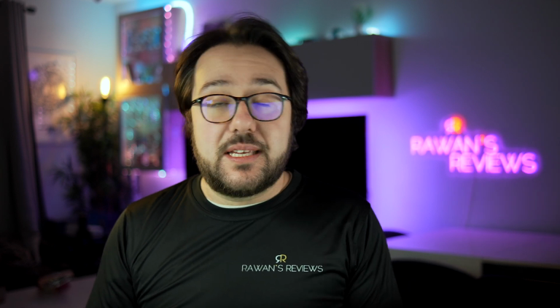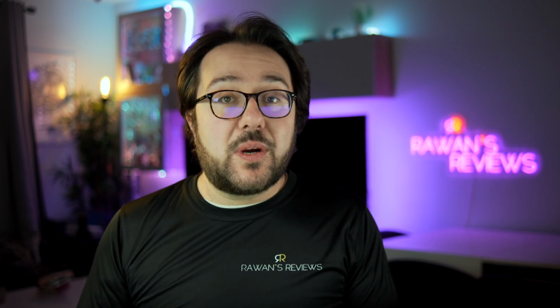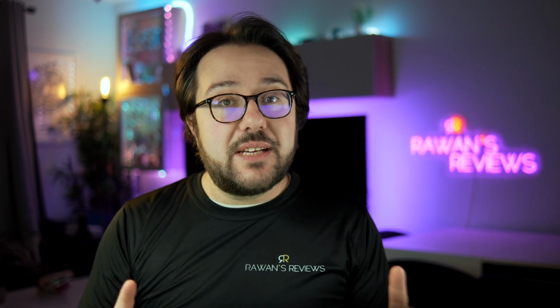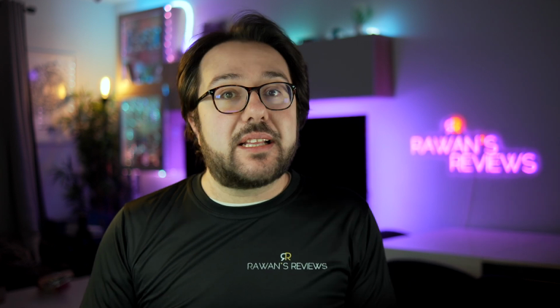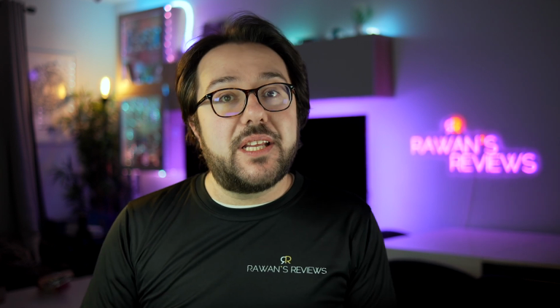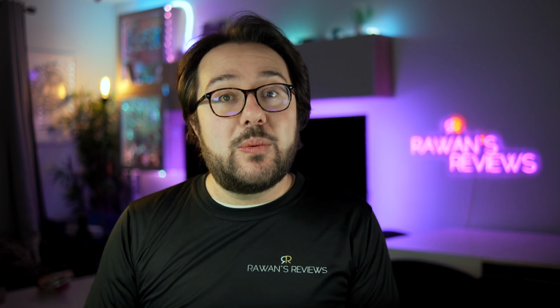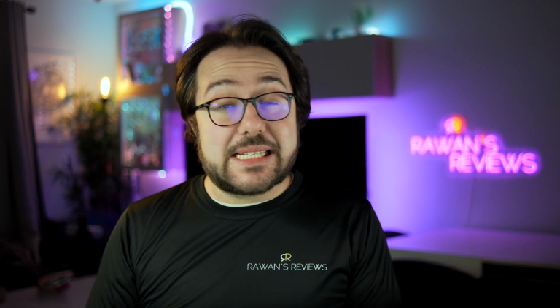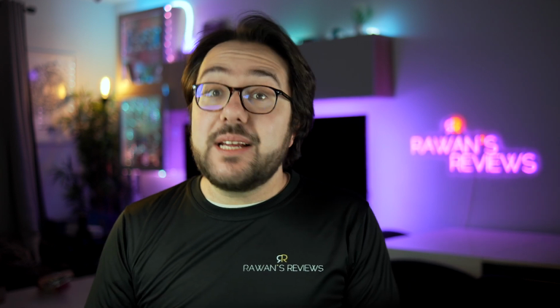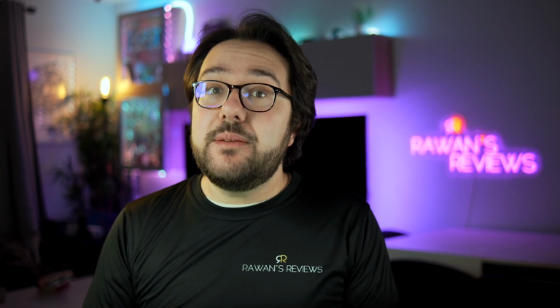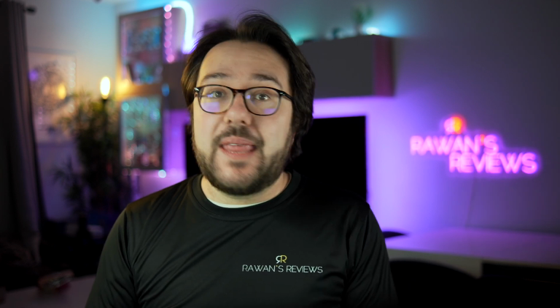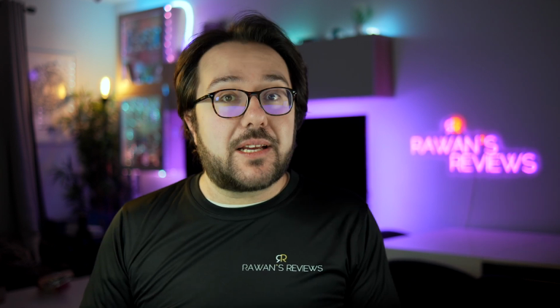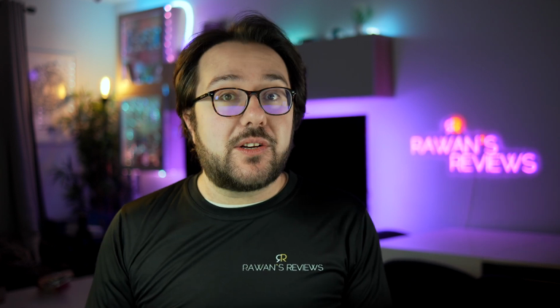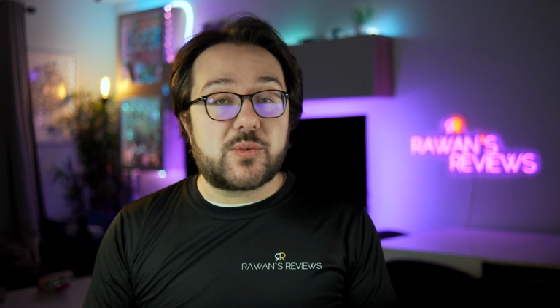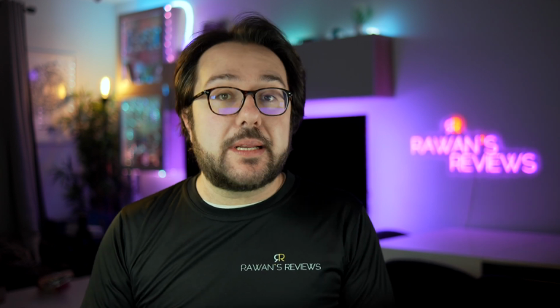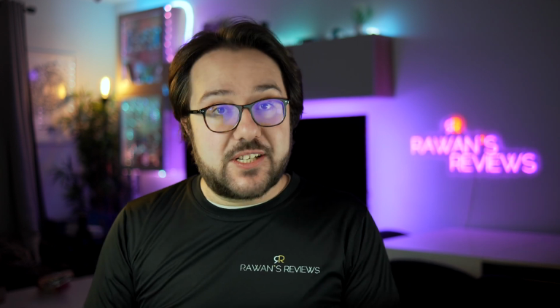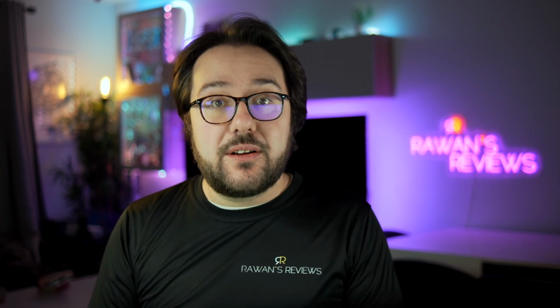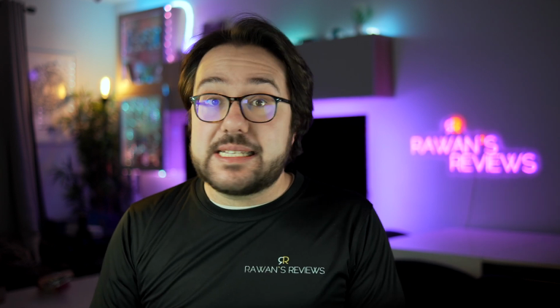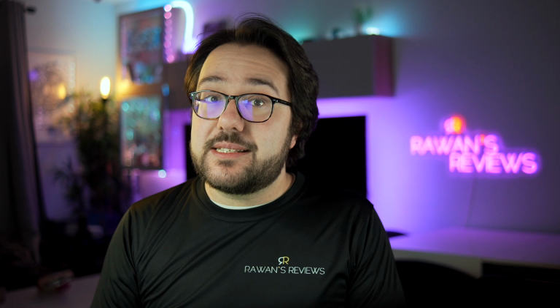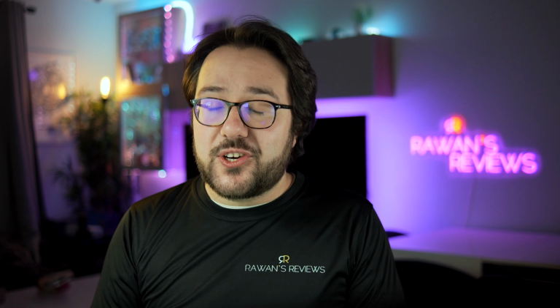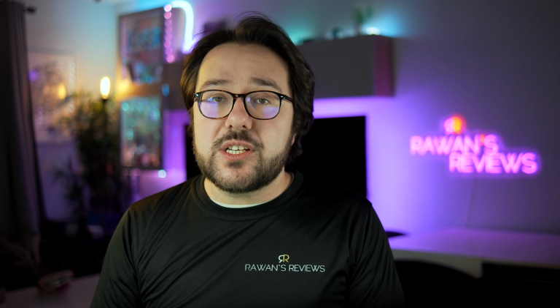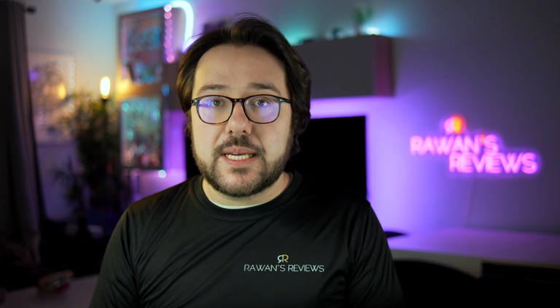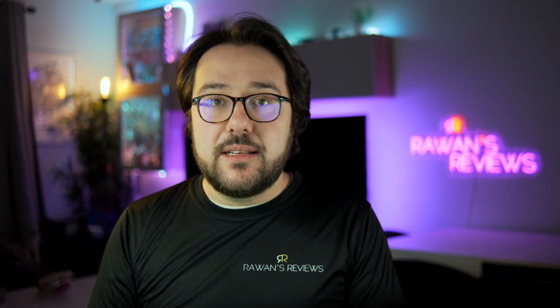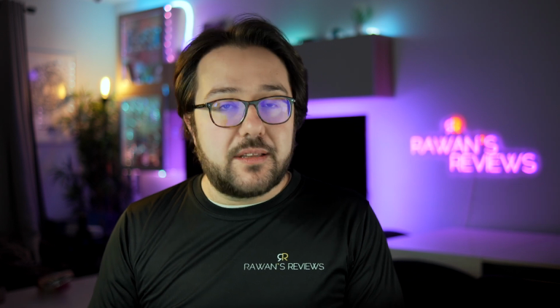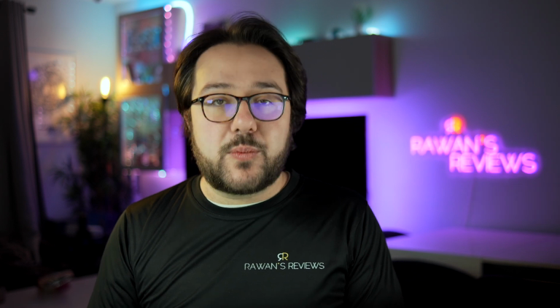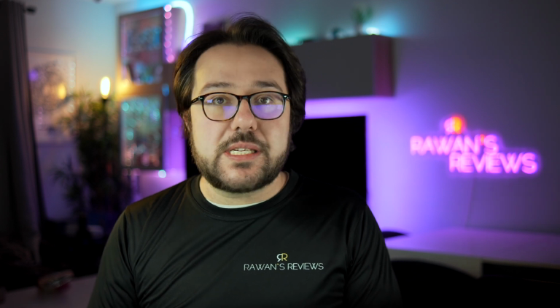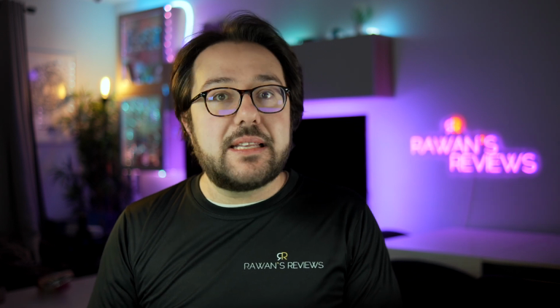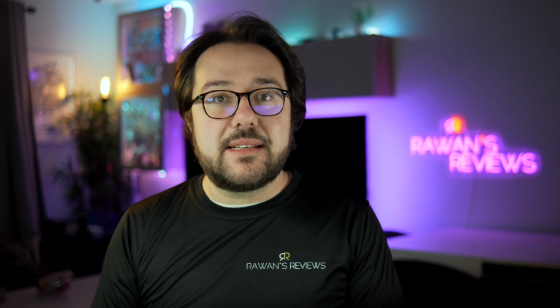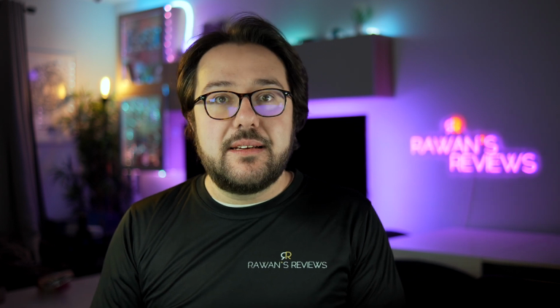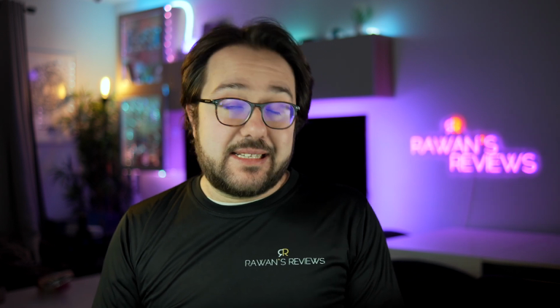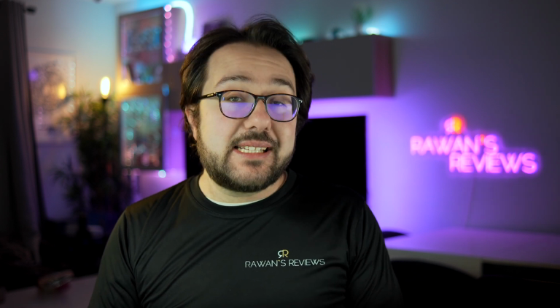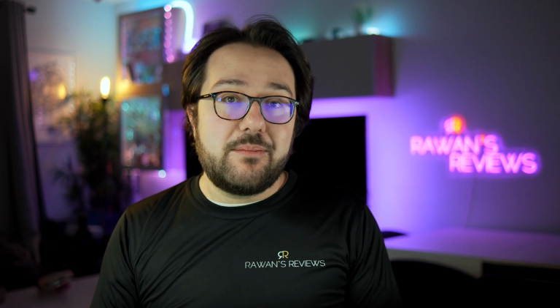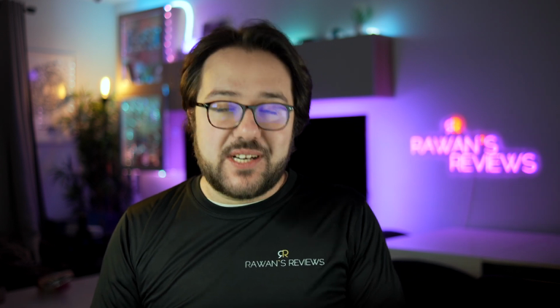Thanks for watching. If you liked the video, please hit the like button and consider subscribing to my channel, as this encourages me to continue producing content. Until next time, cheers.